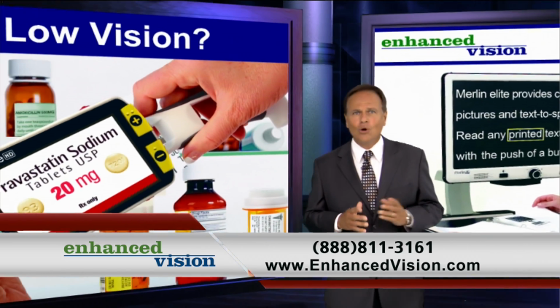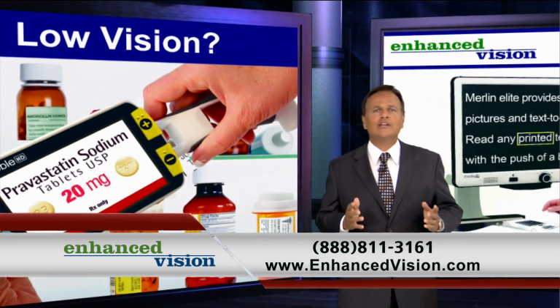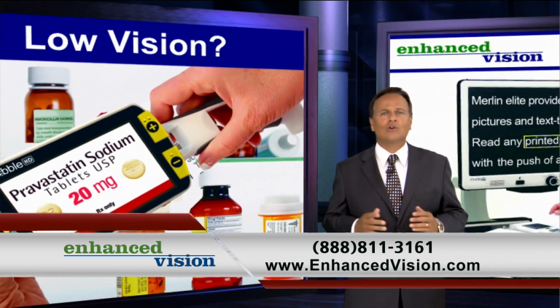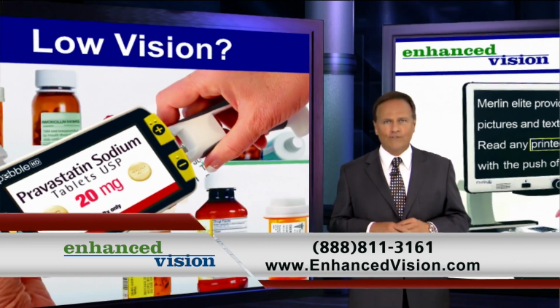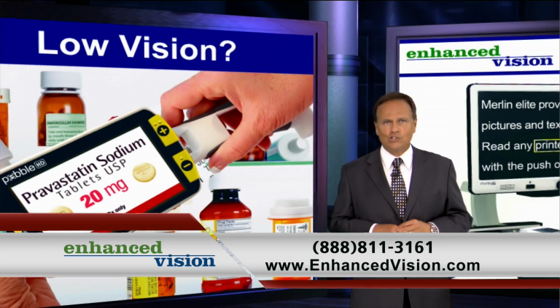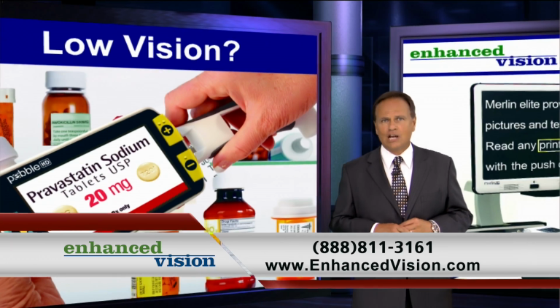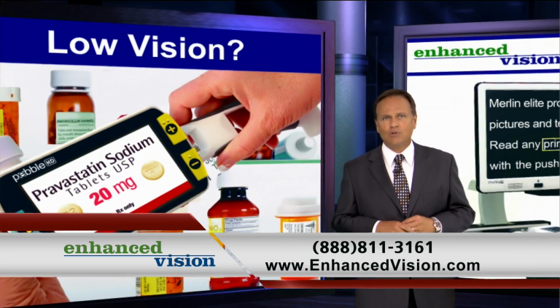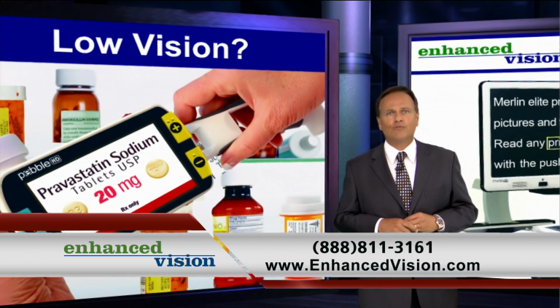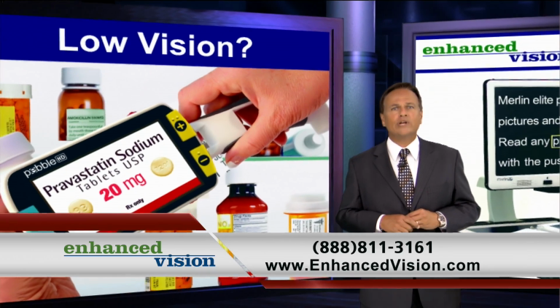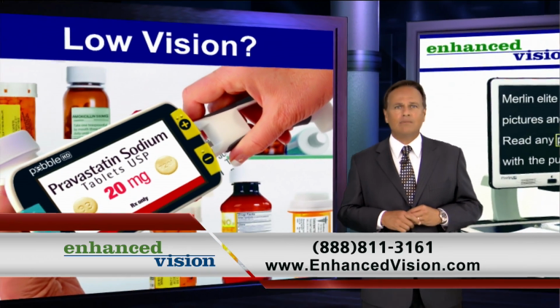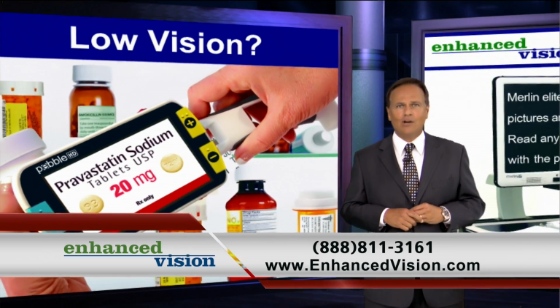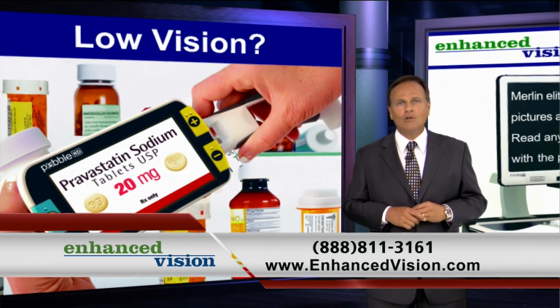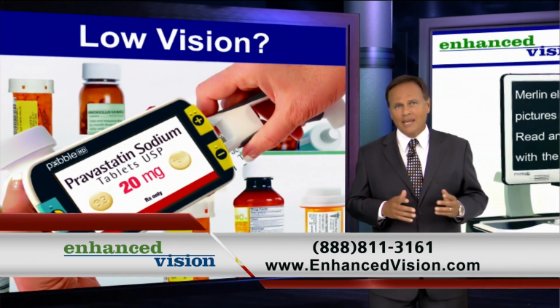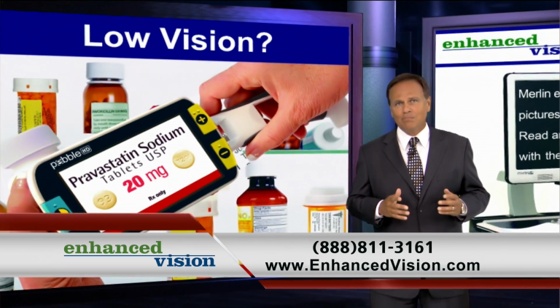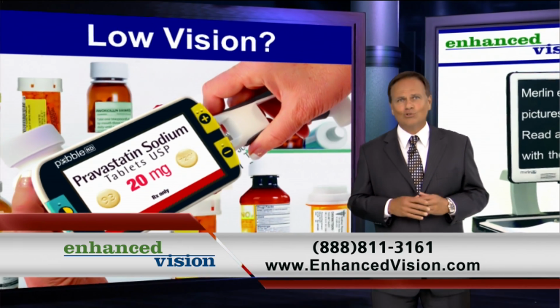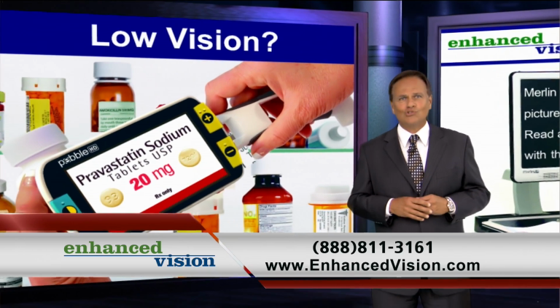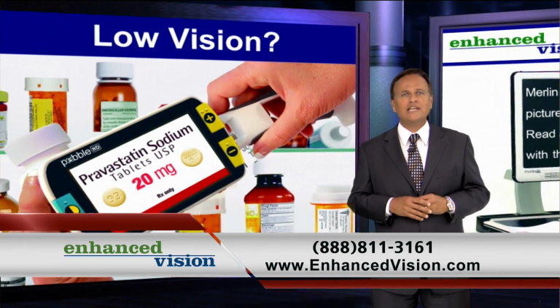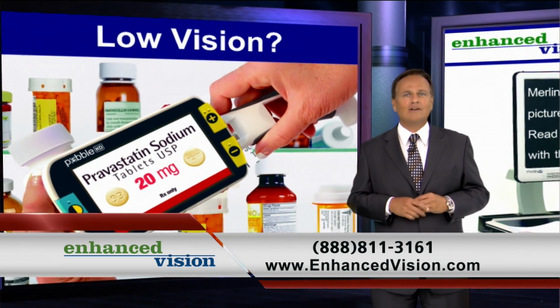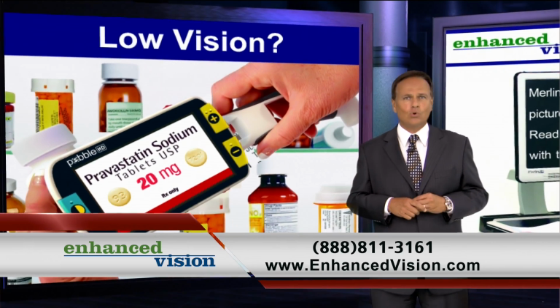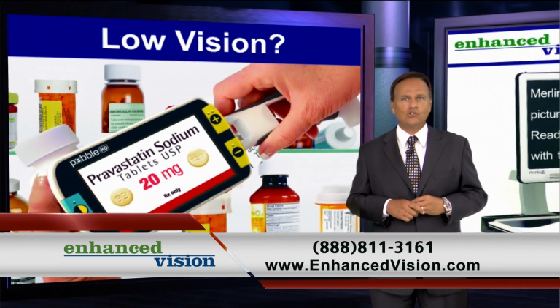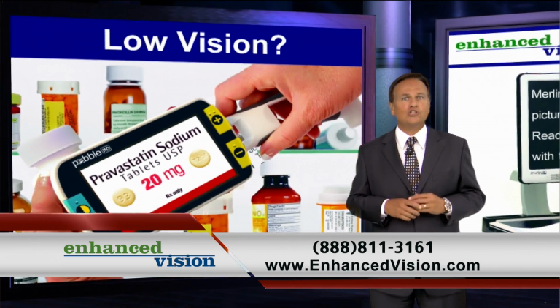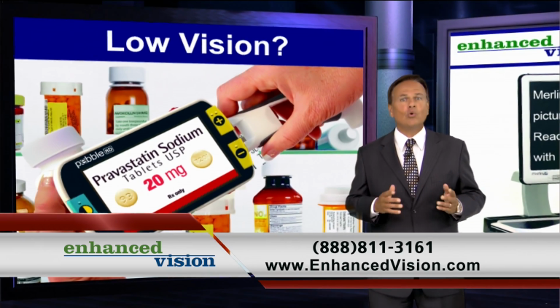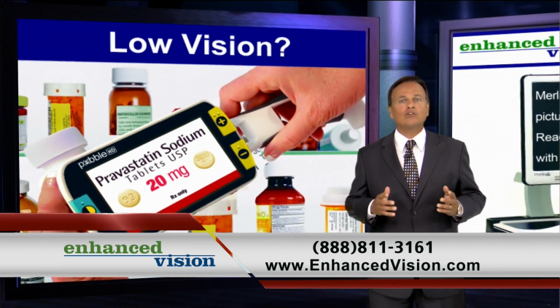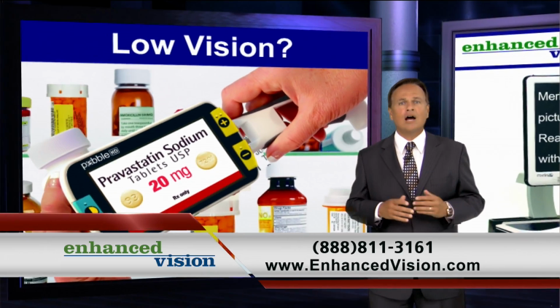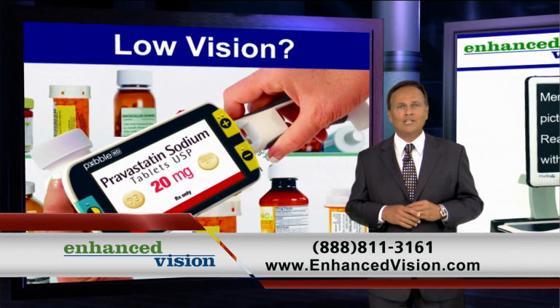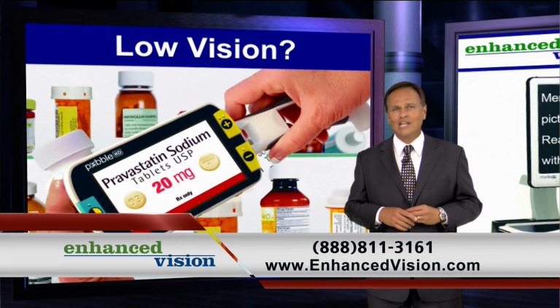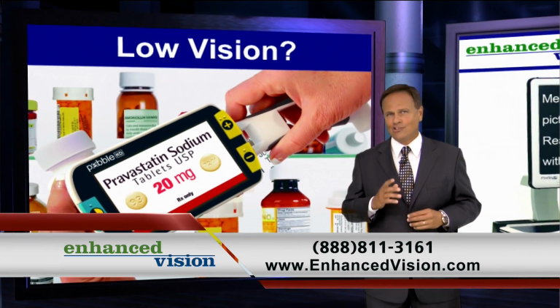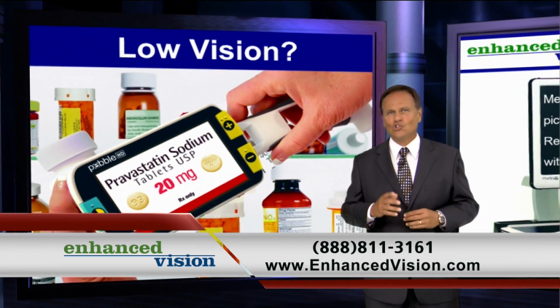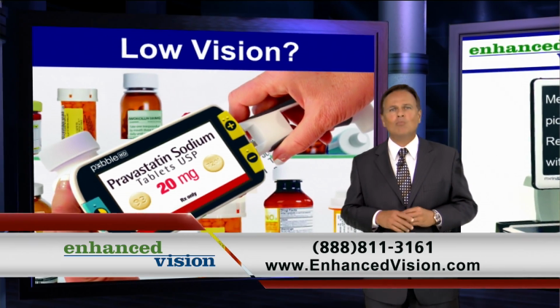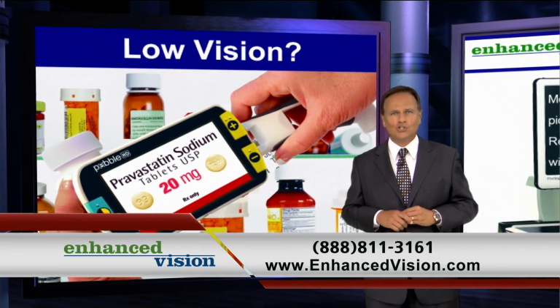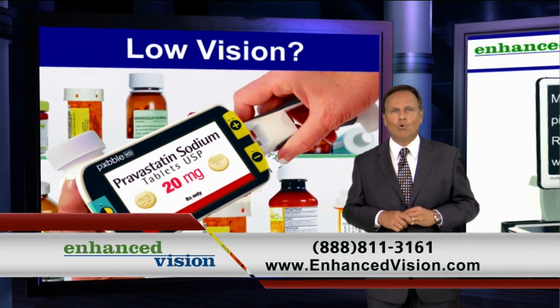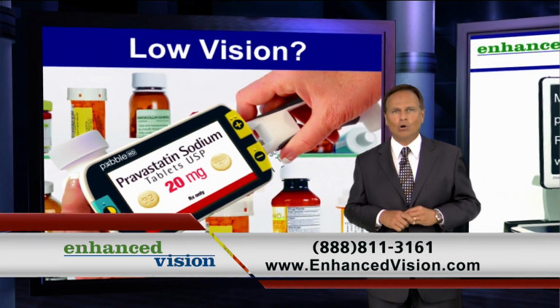Don't let your low vision stop you from reading mail, paying bills, seeing loved ones, enjoying your hobbies, and so much more.